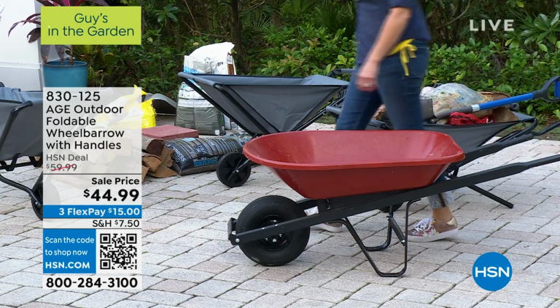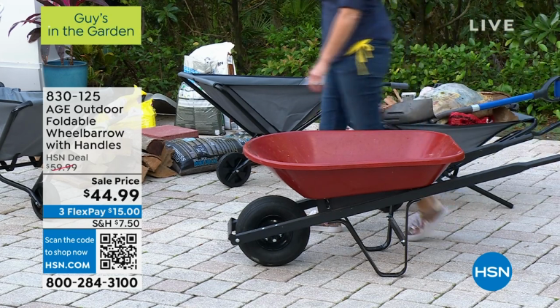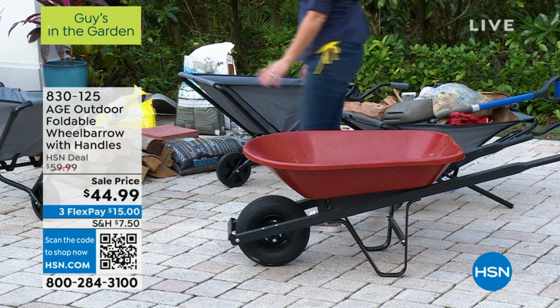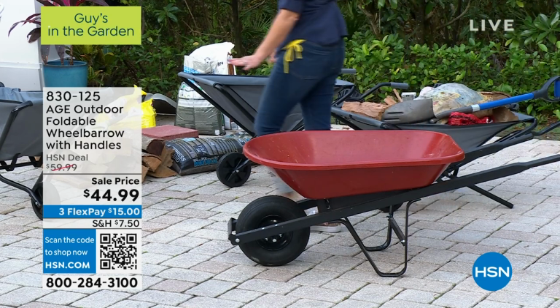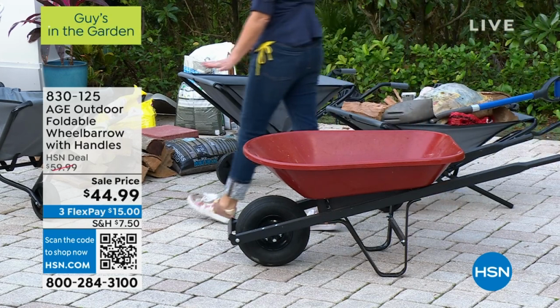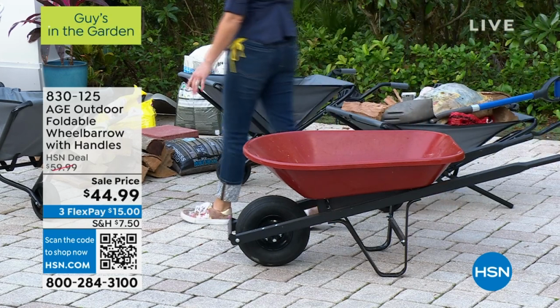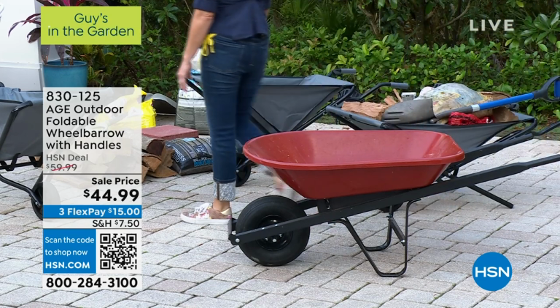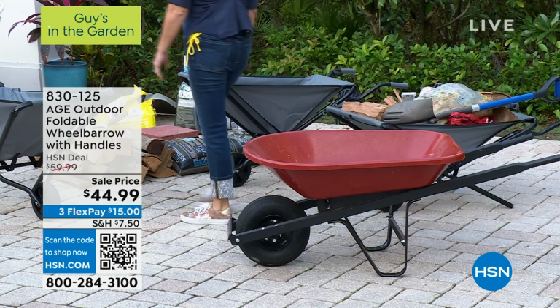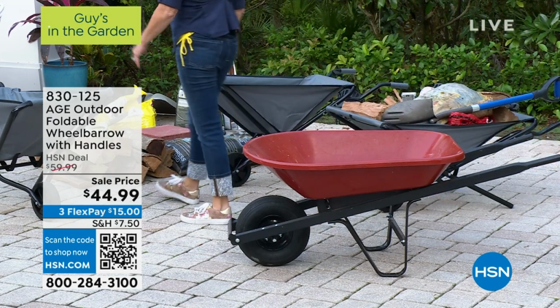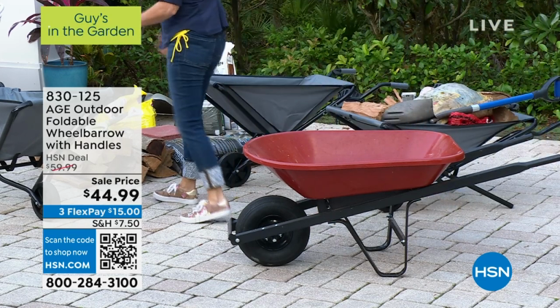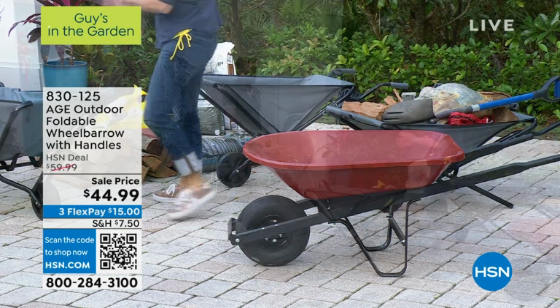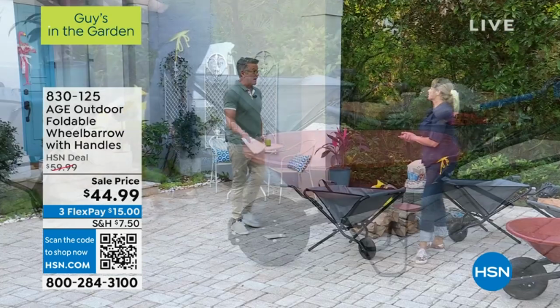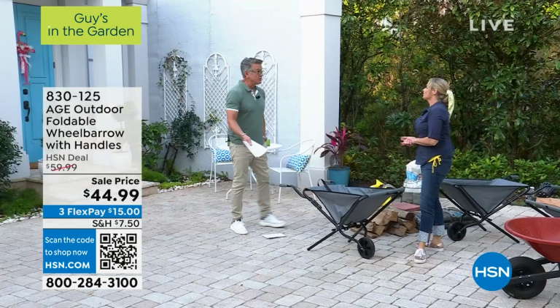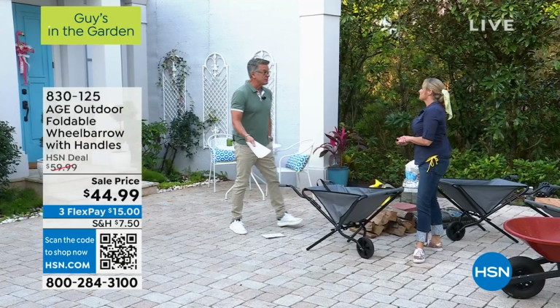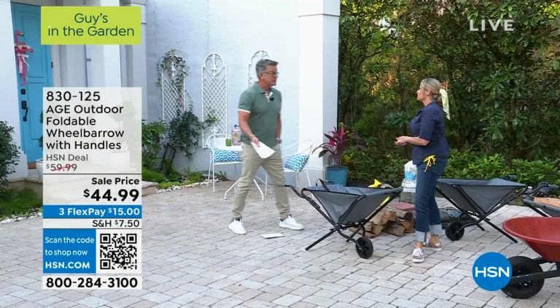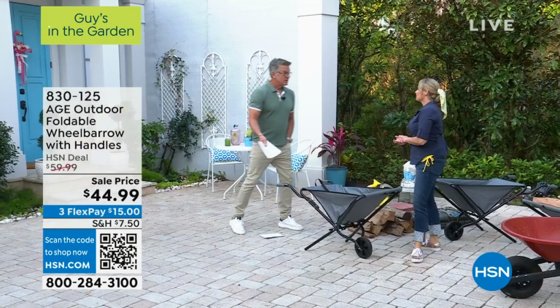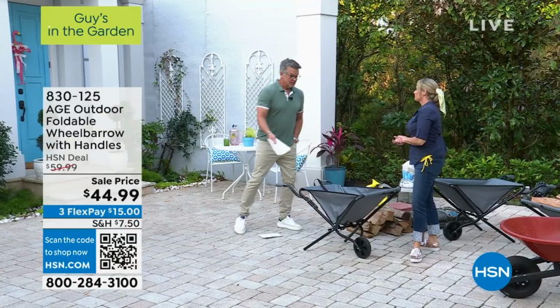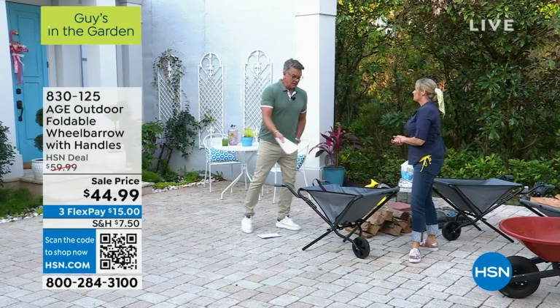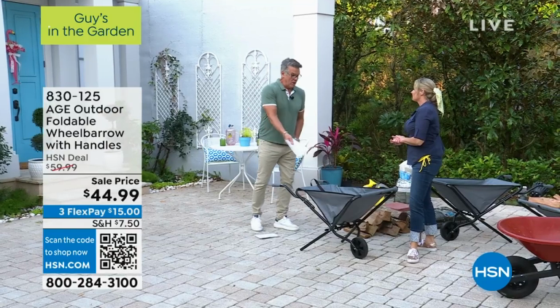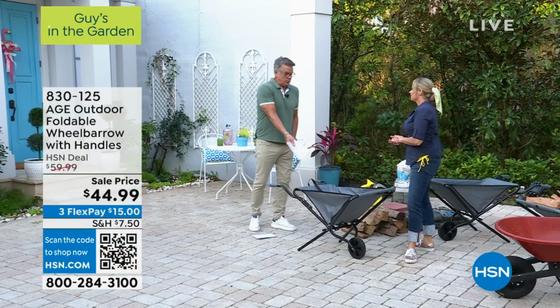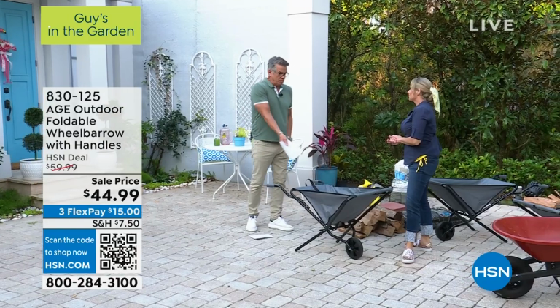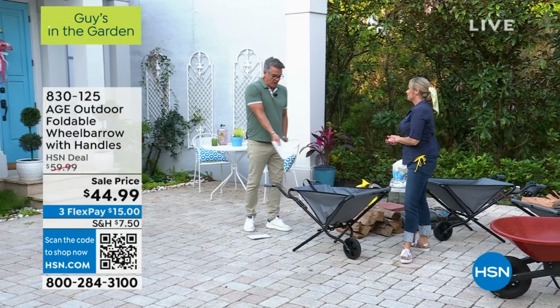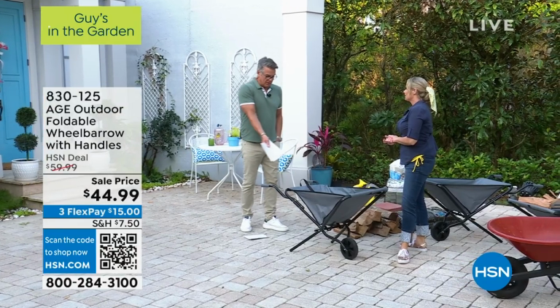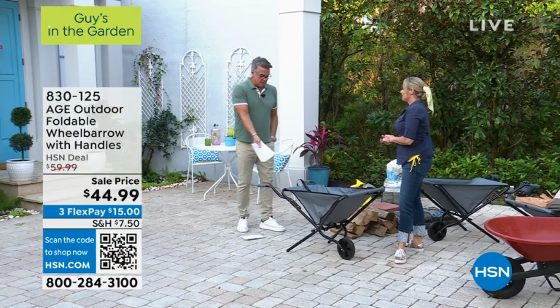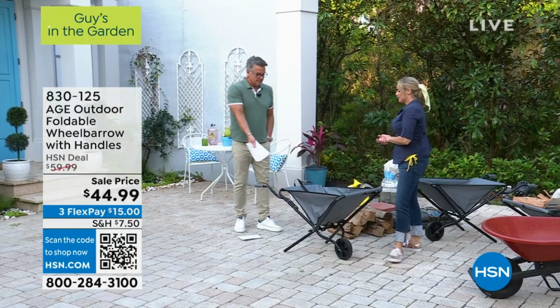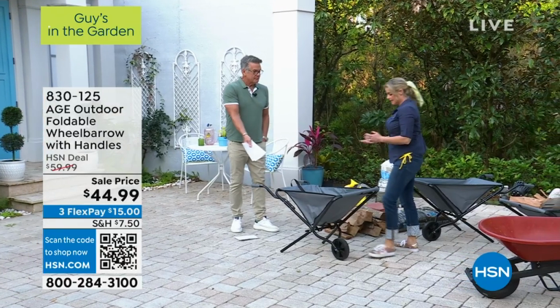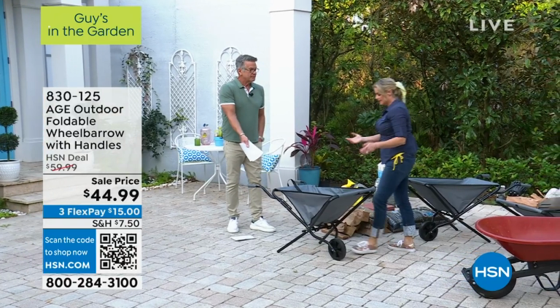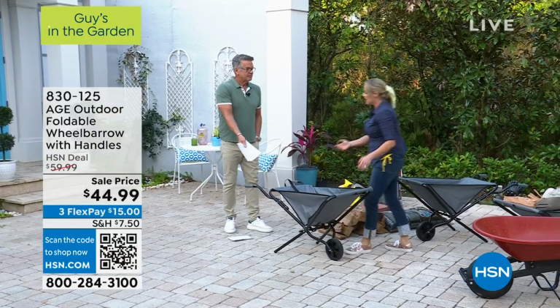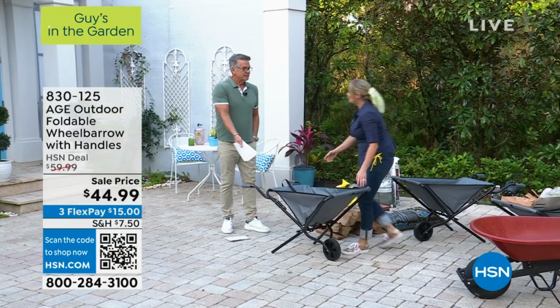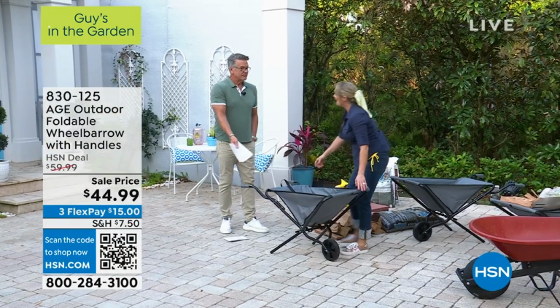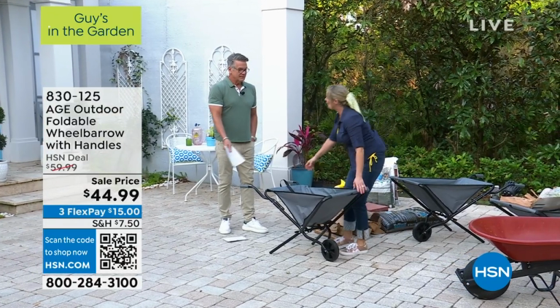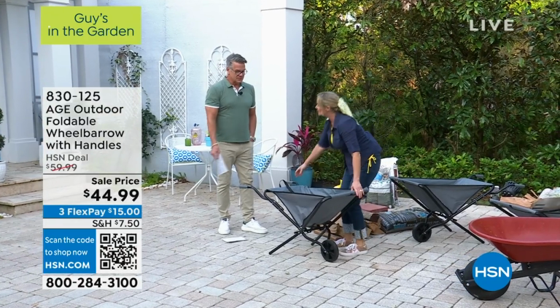This one holds up to 100 pounds — what does it weigh? Less than nine pounds.